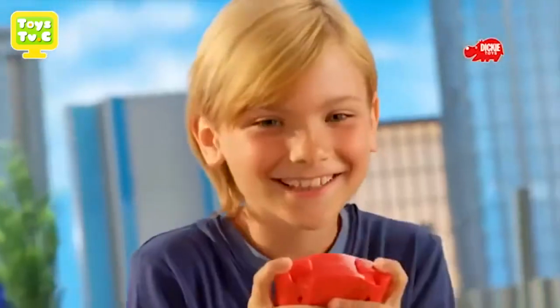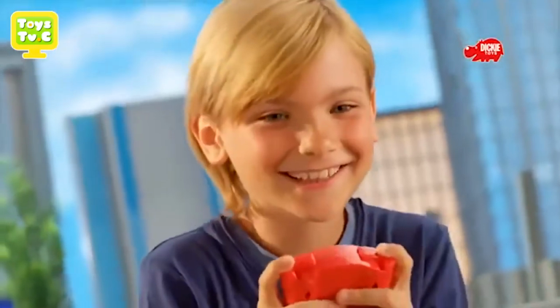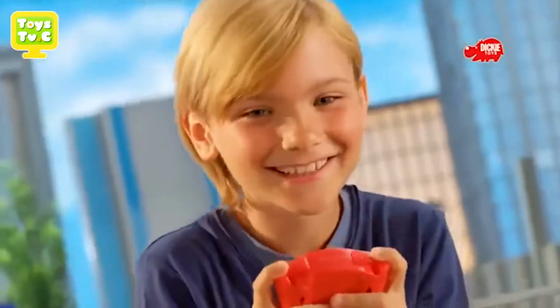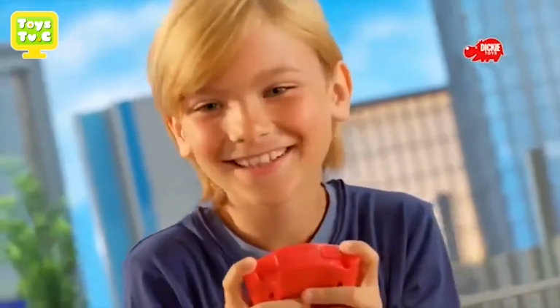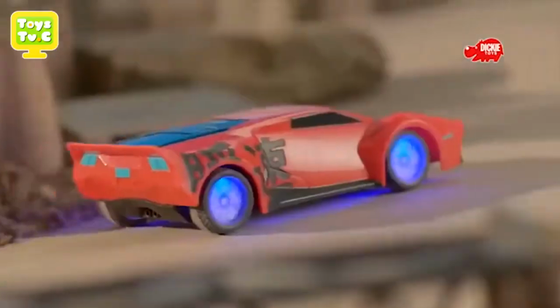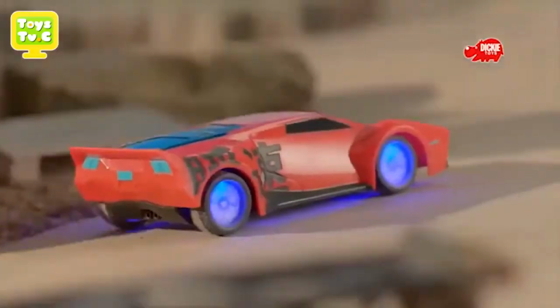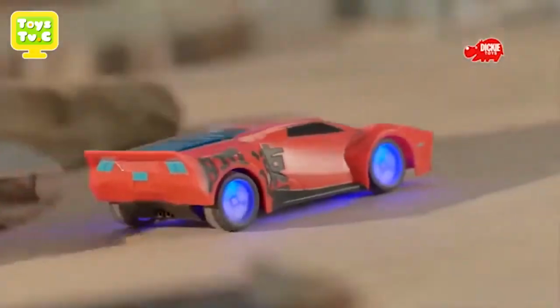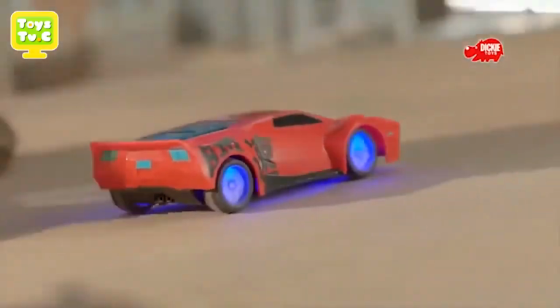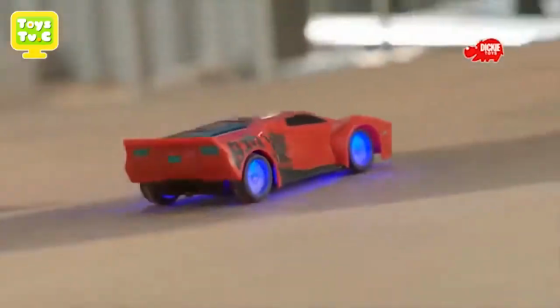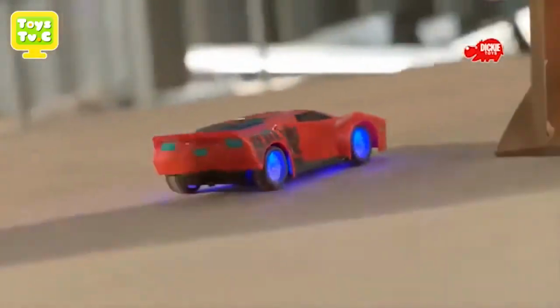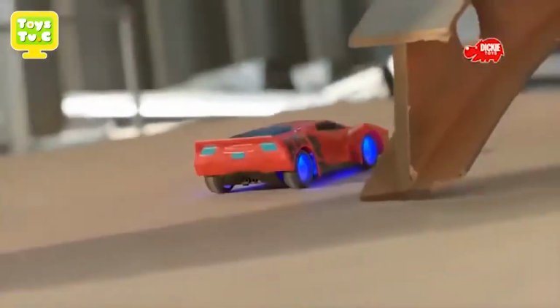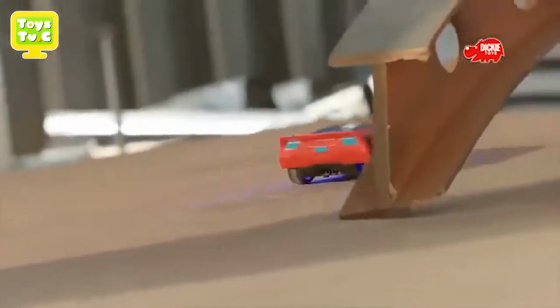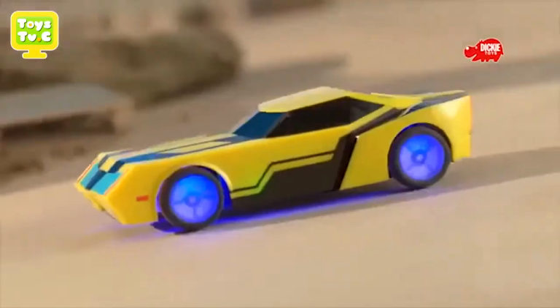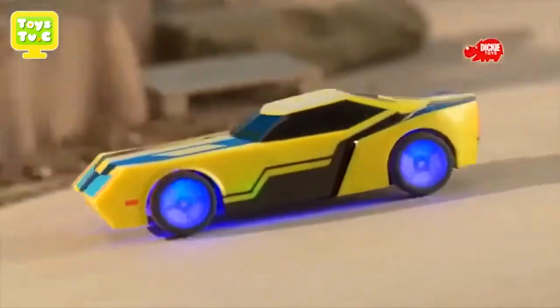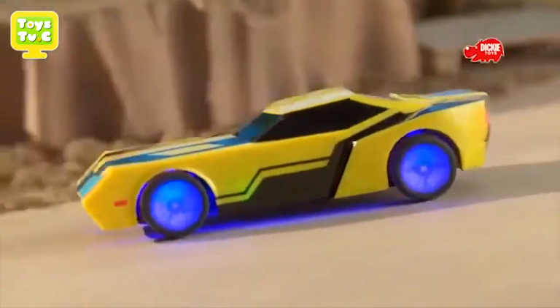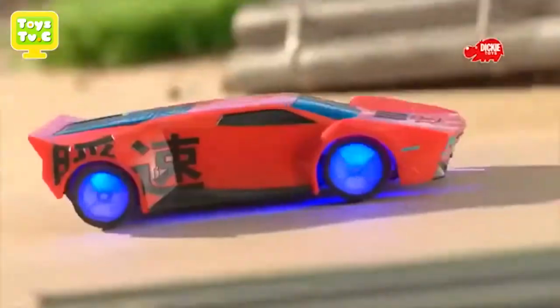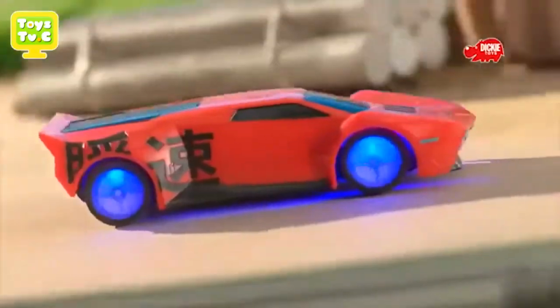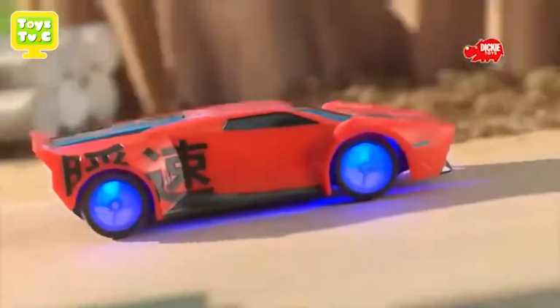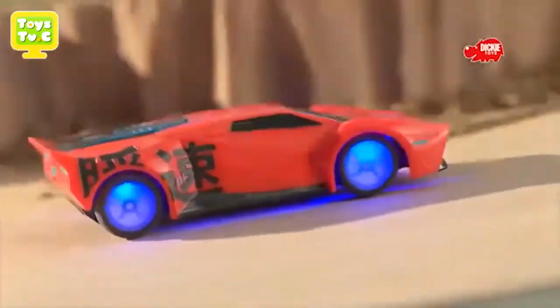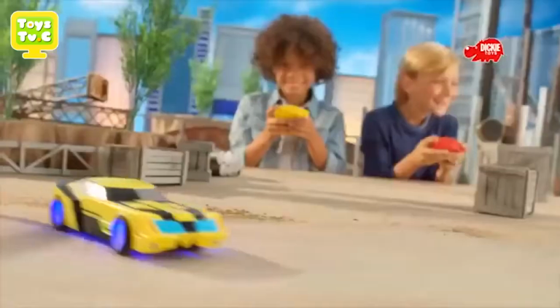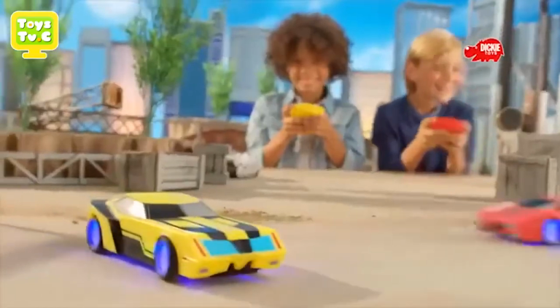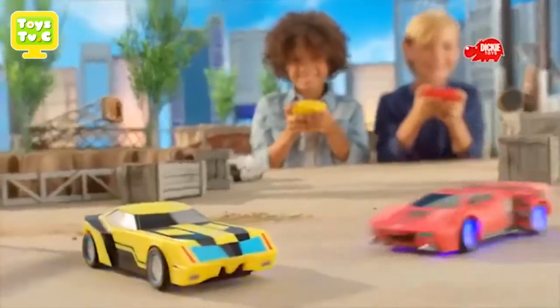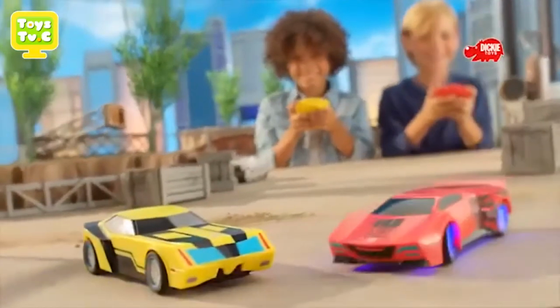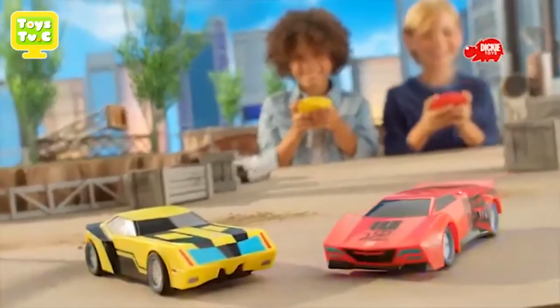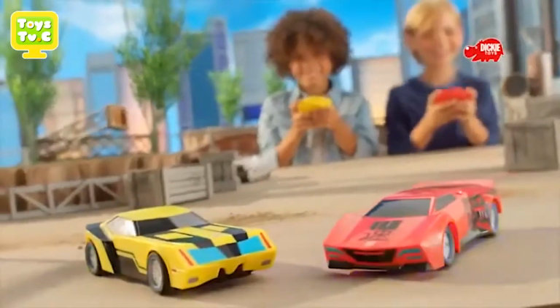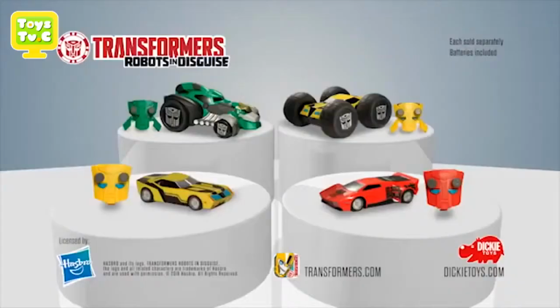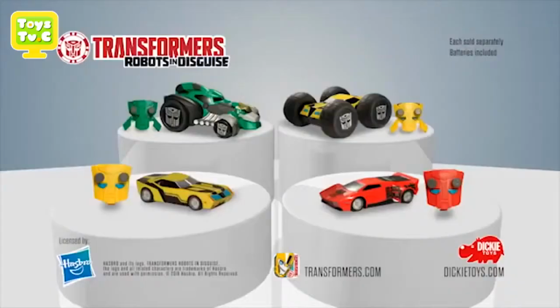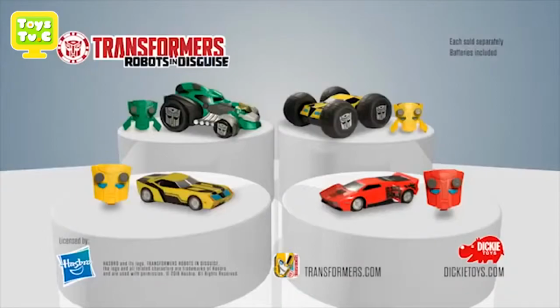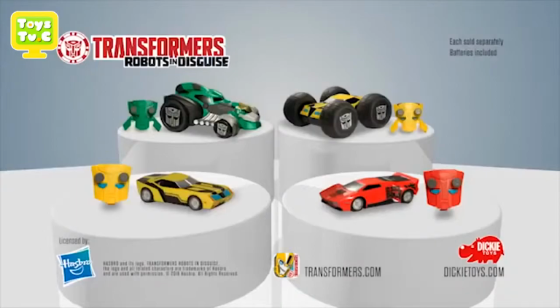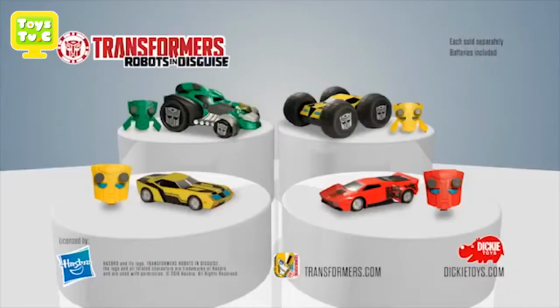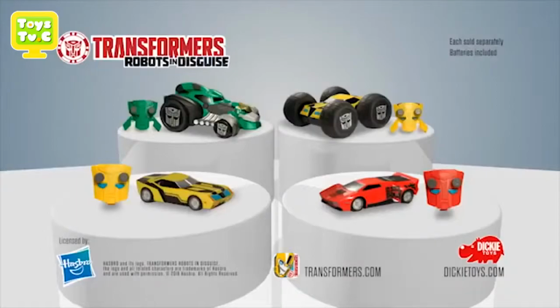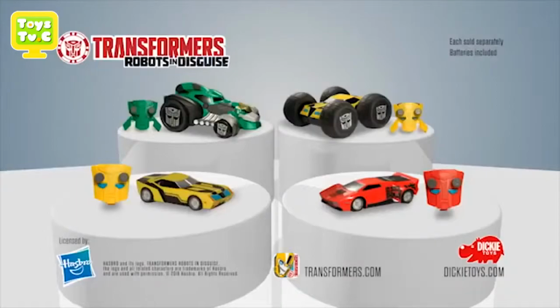RC Turbo Racer Bumblebee and Sideswipe. Transformers RC Collection from Dickie Toys.